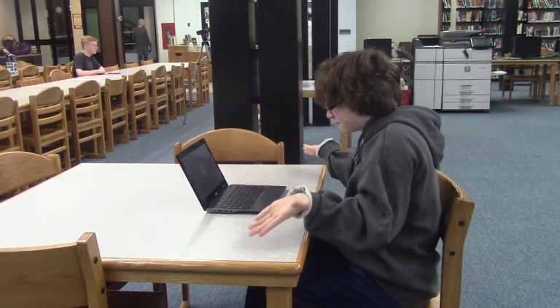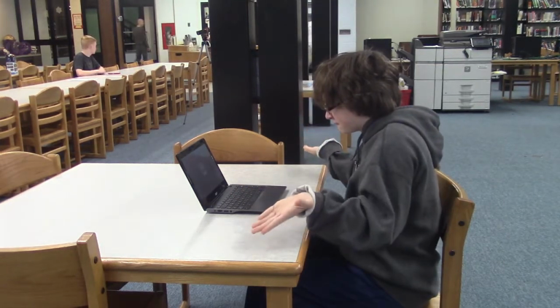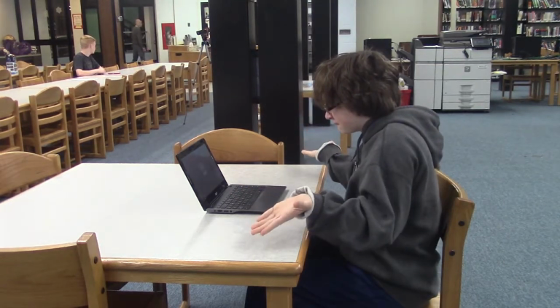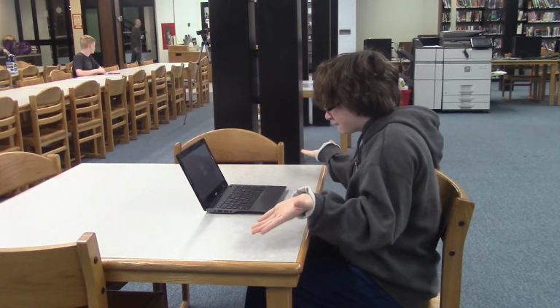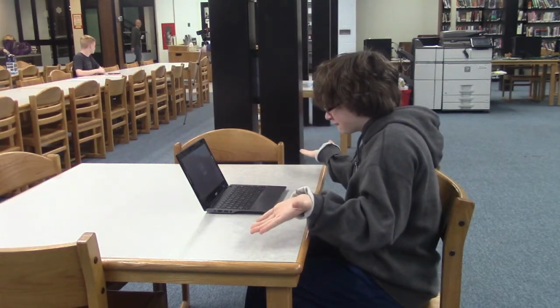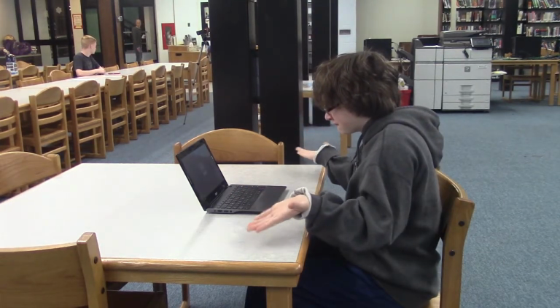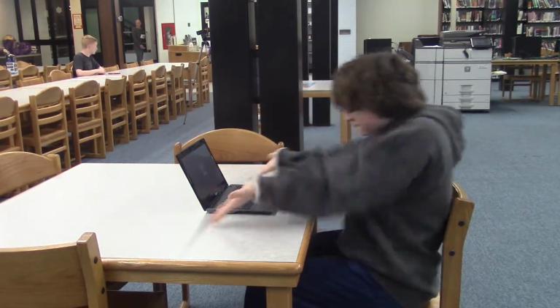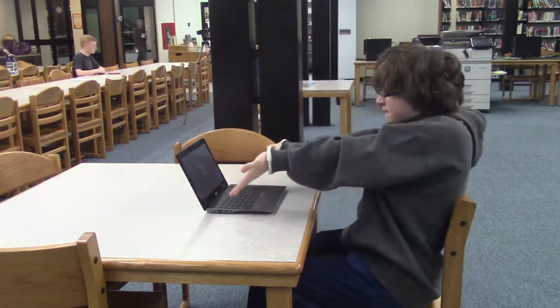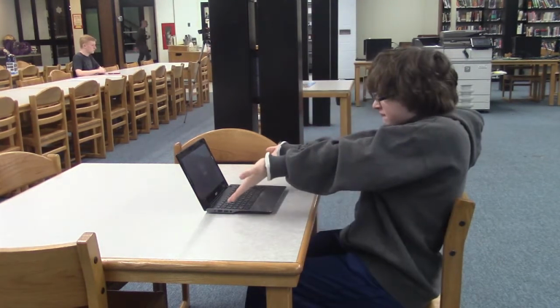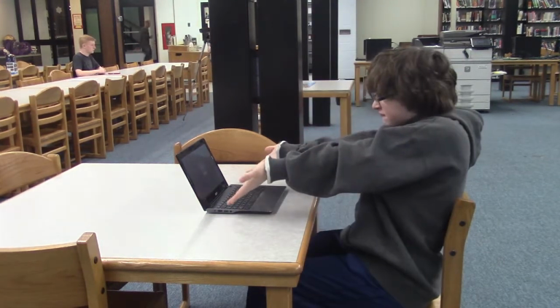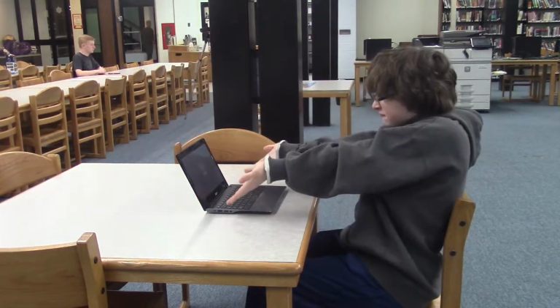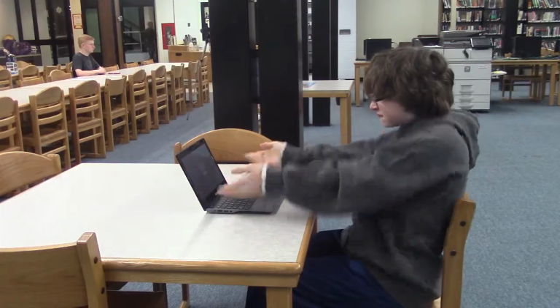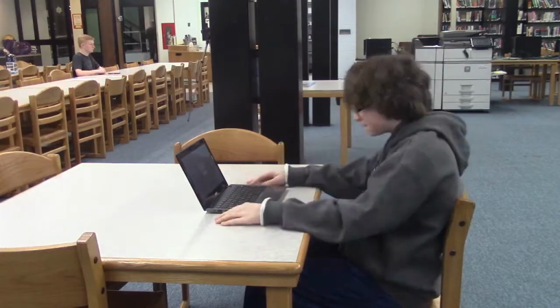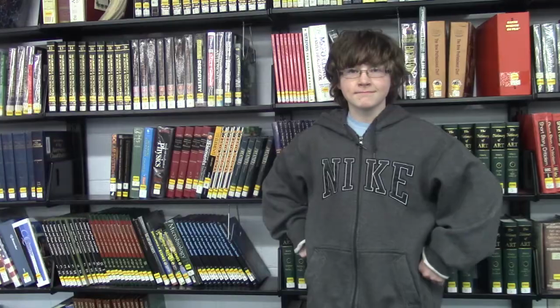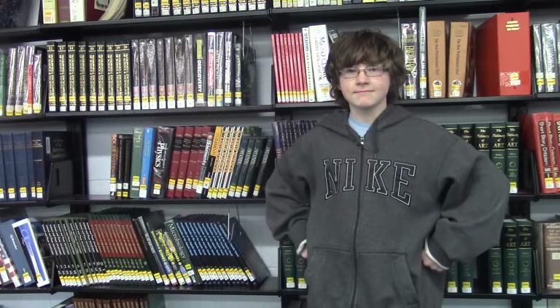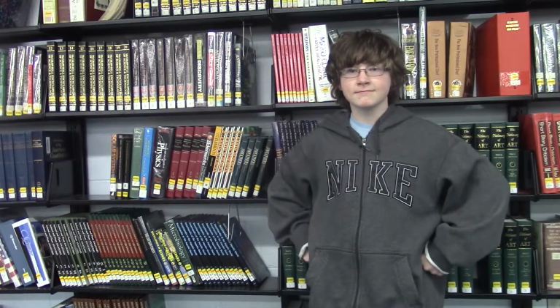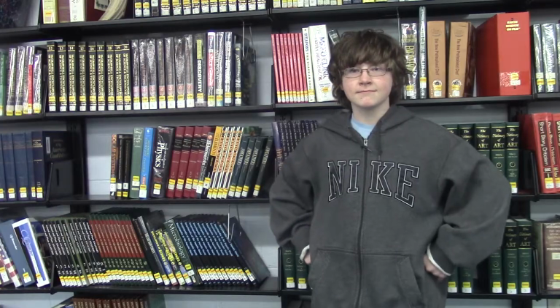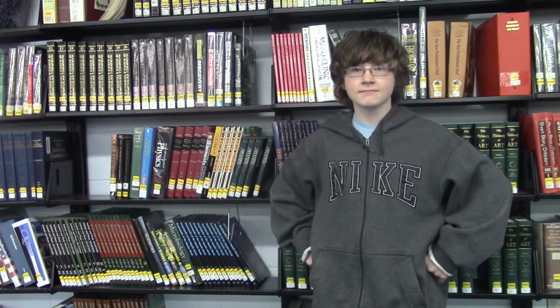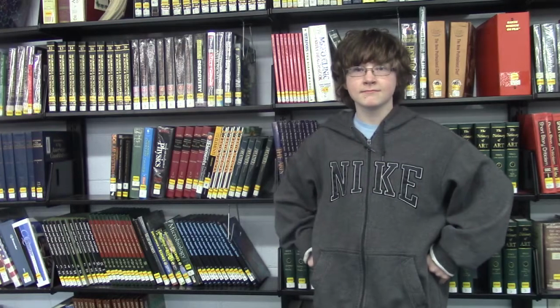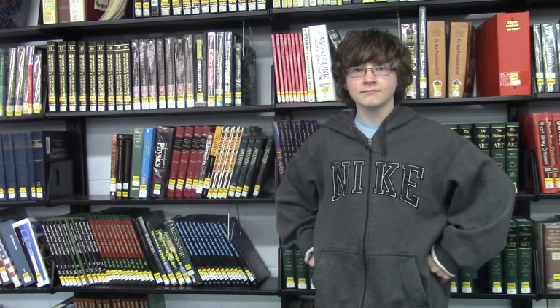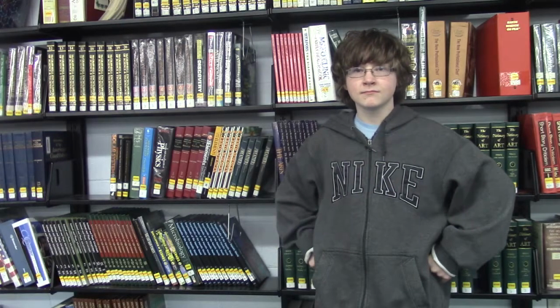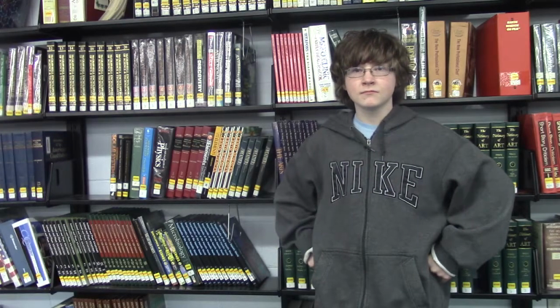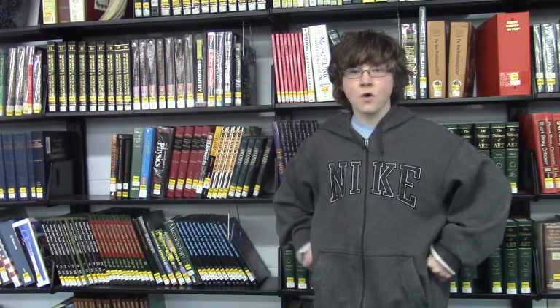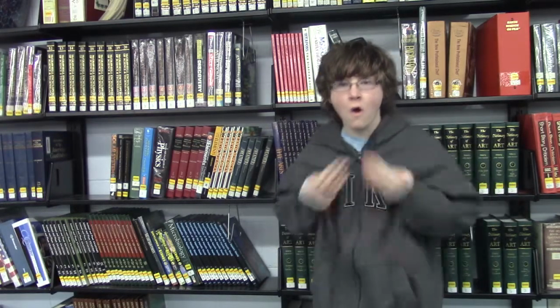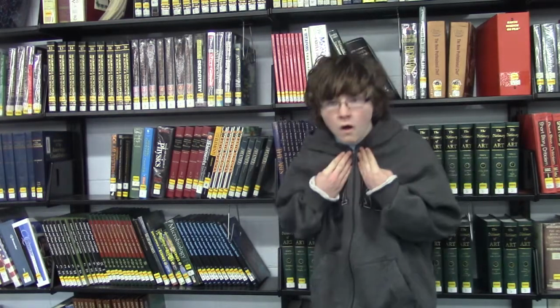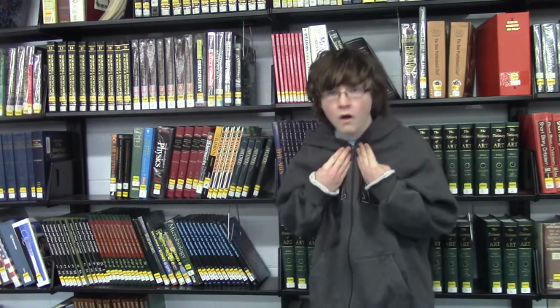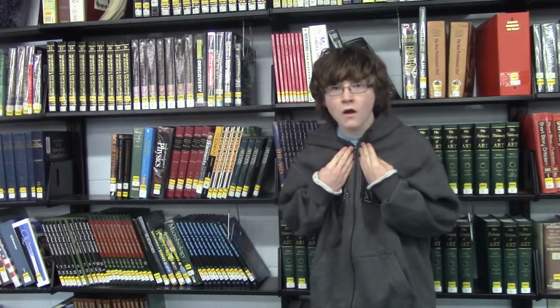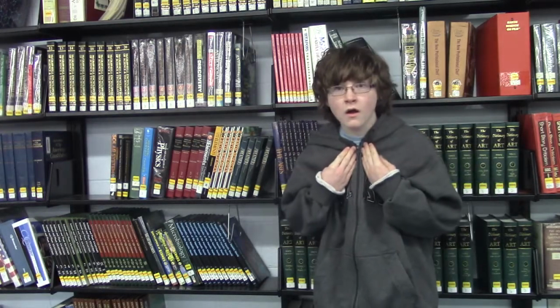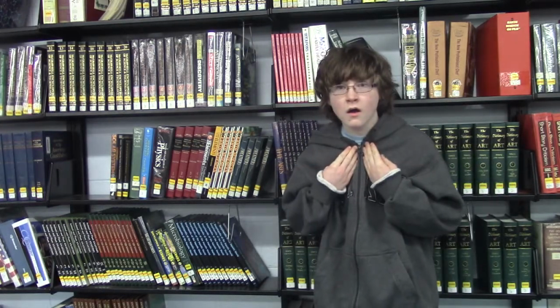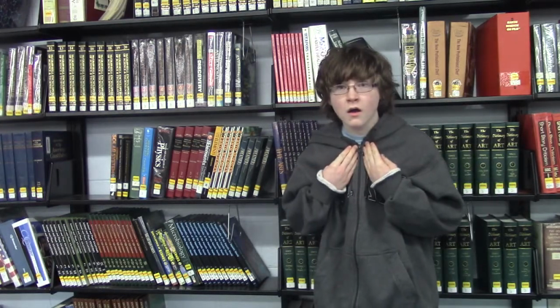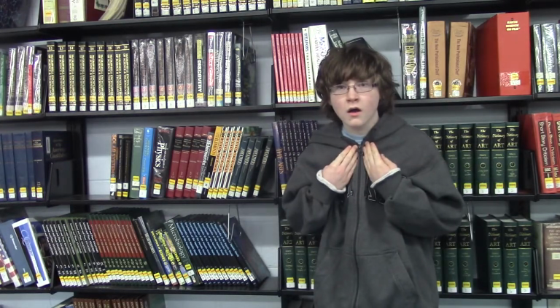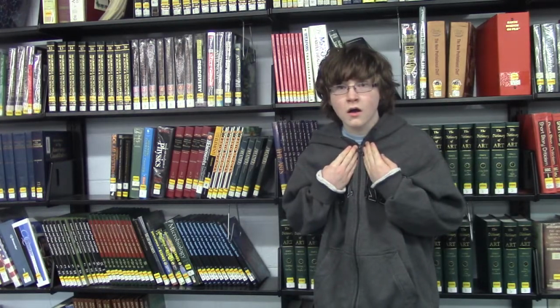Does this ever happen to you? If it does, today I'm here to help you sign into a computer in a few easy steps.